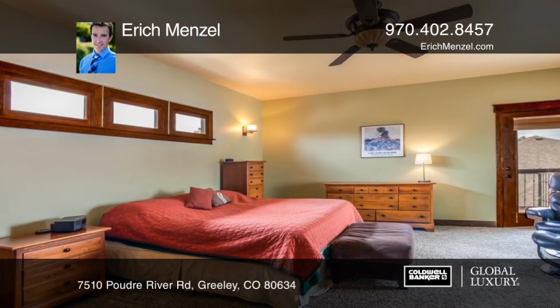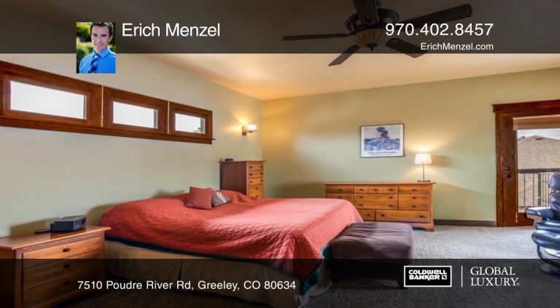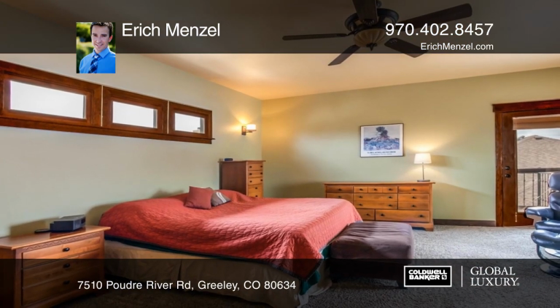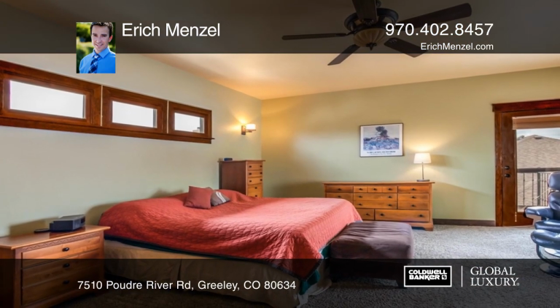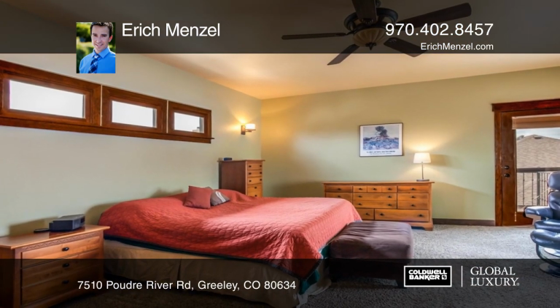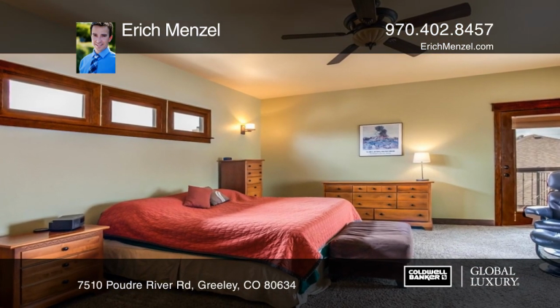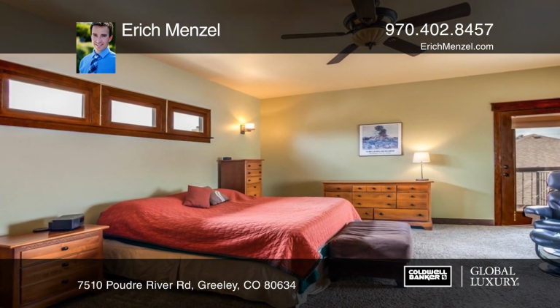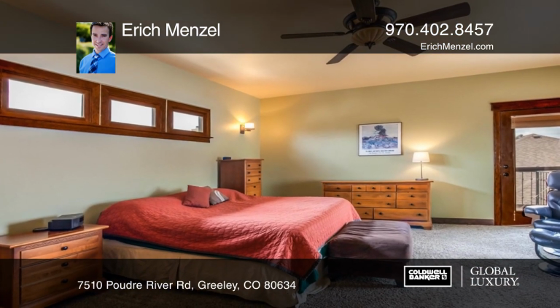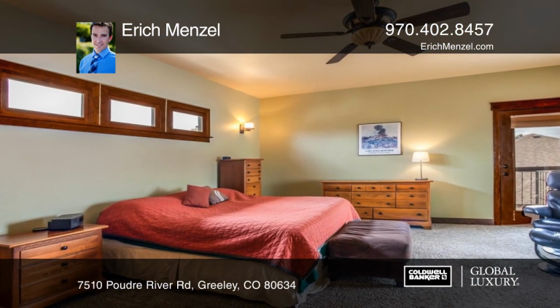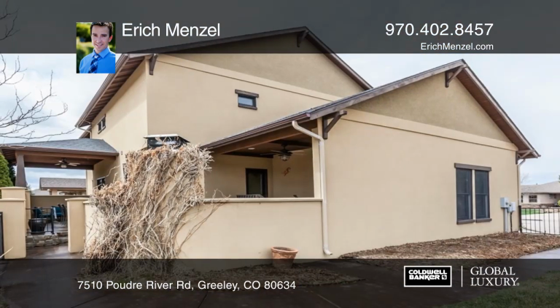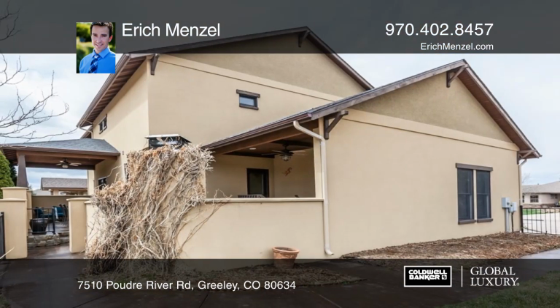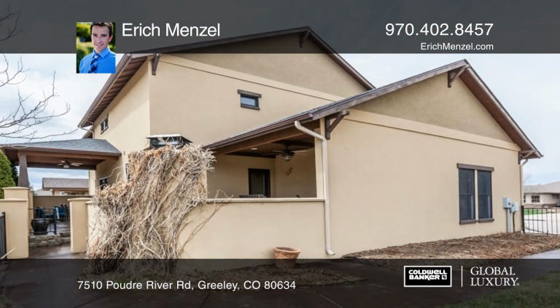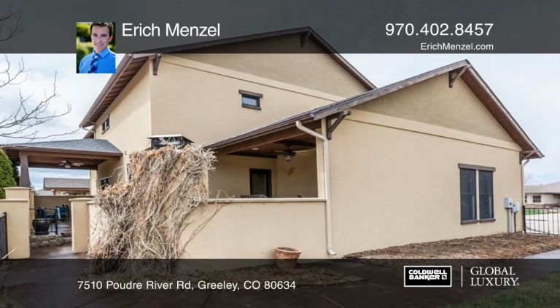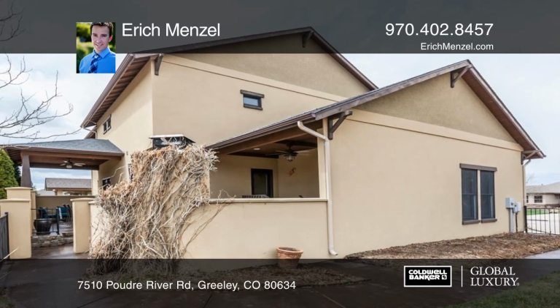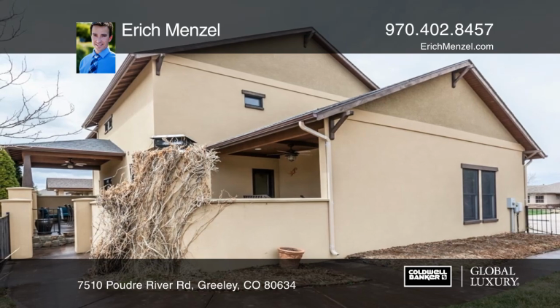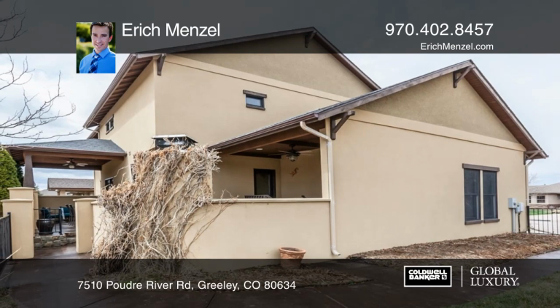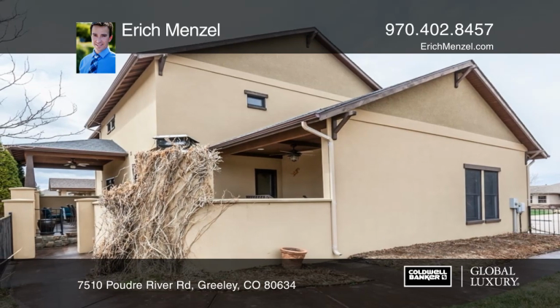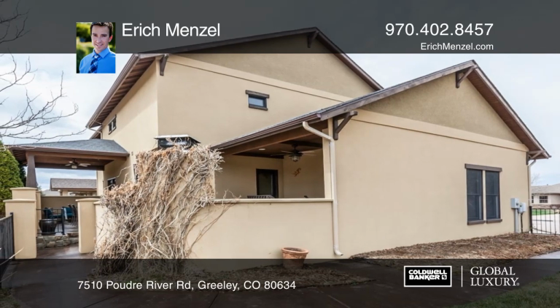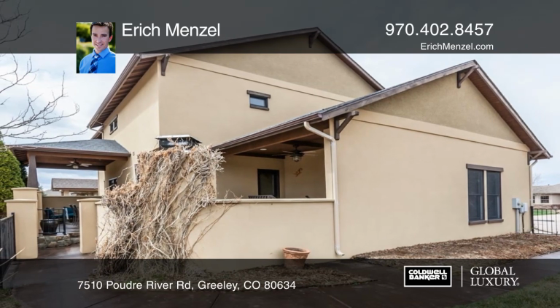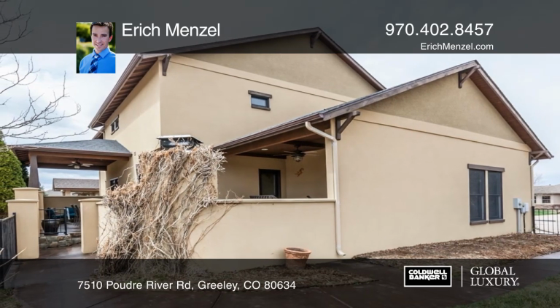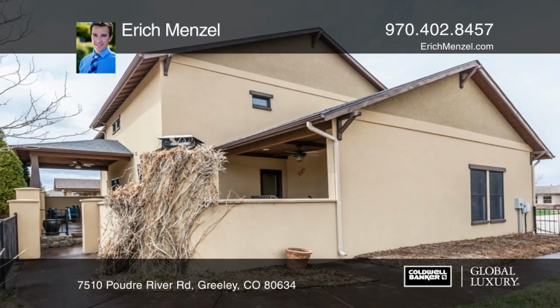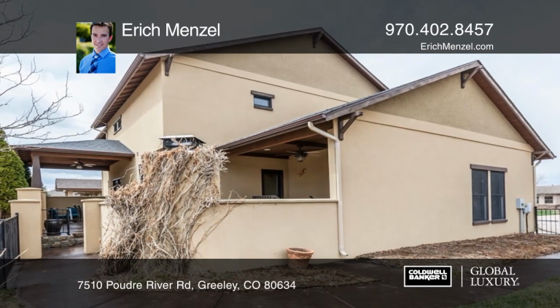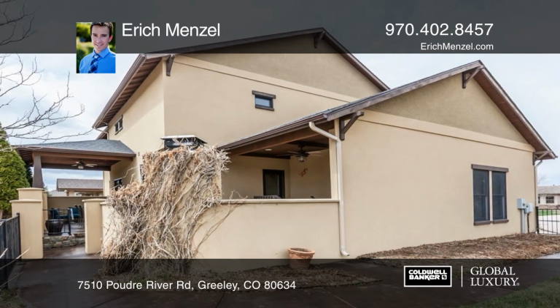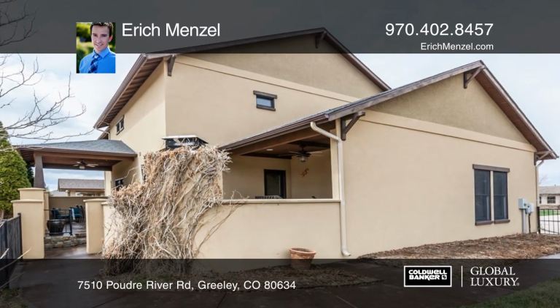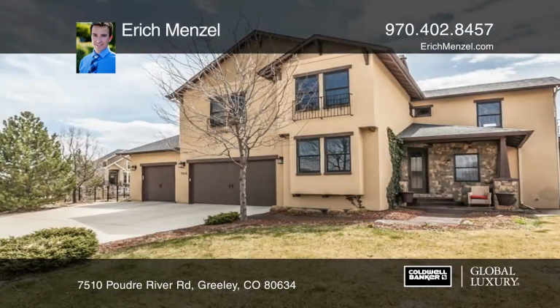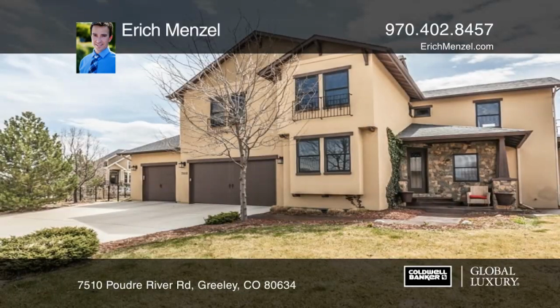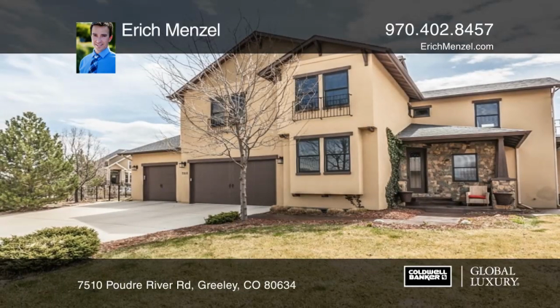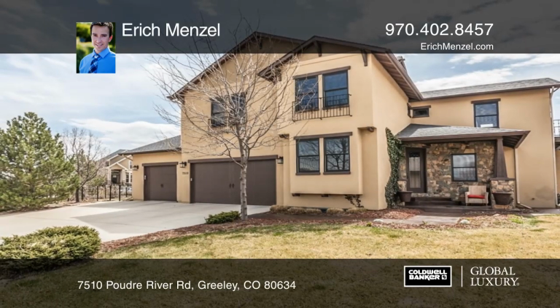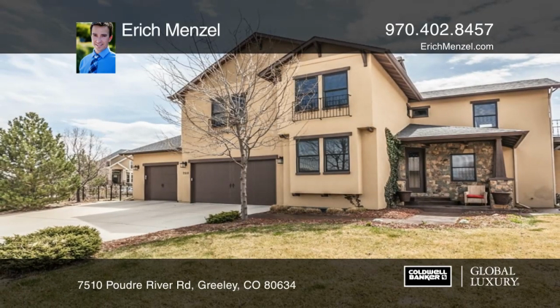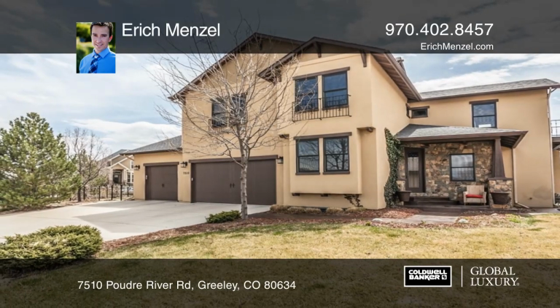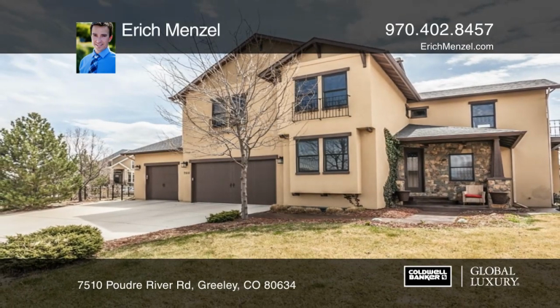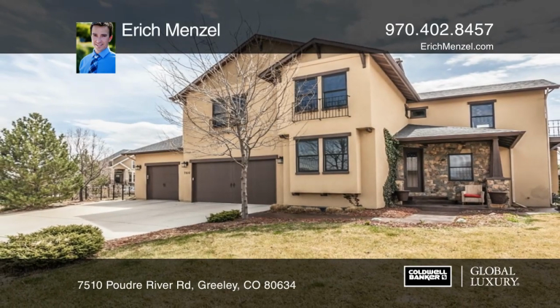Or relax and unwind after a long walk or bike ride on the Poudre River Trail. Erik Menzel would love to give you a personal tour.